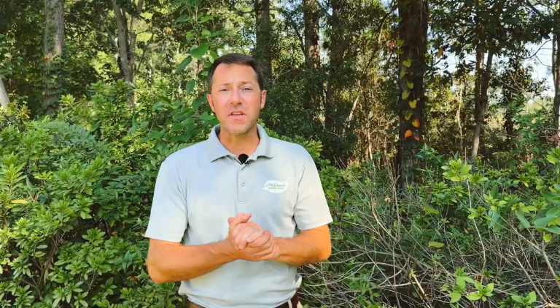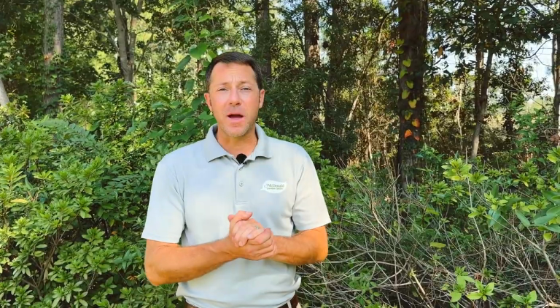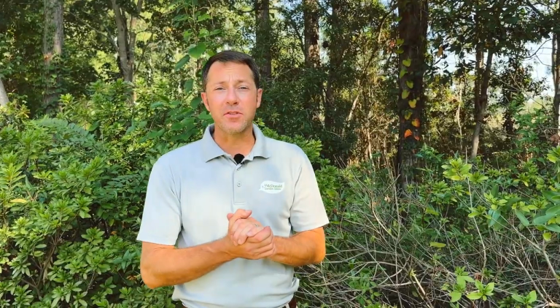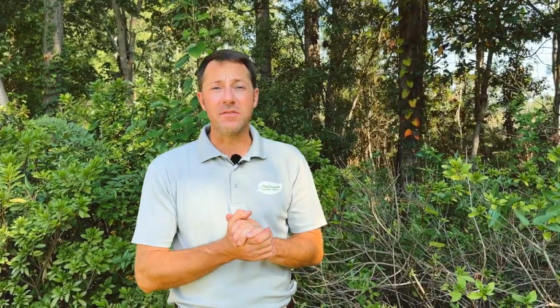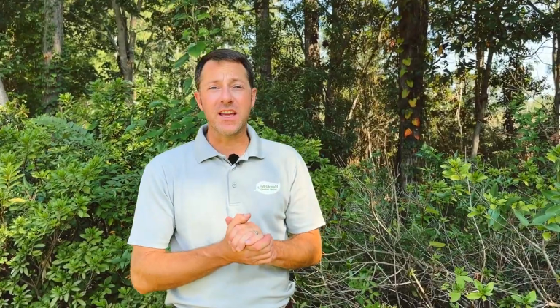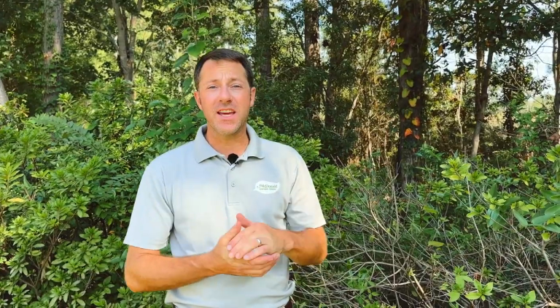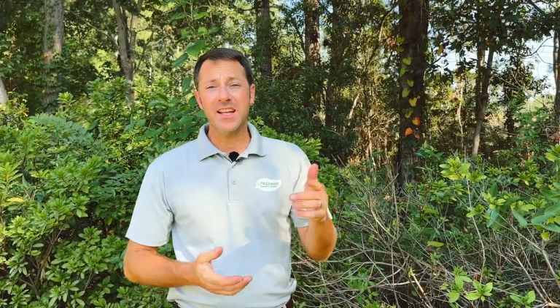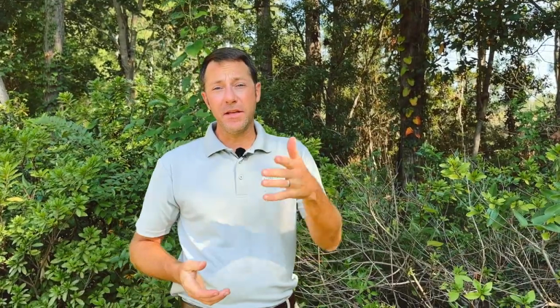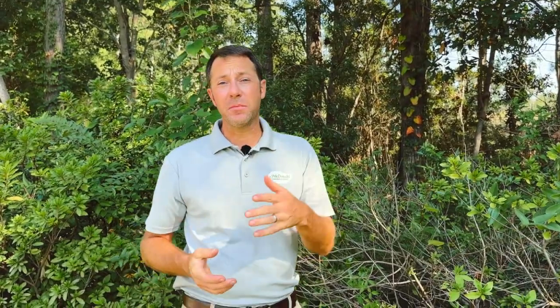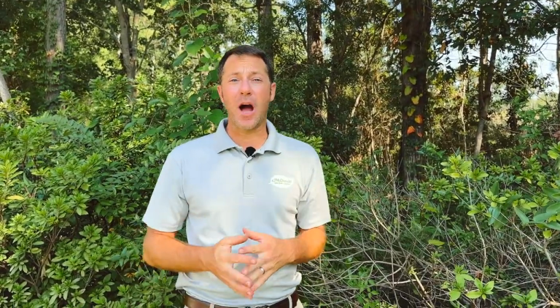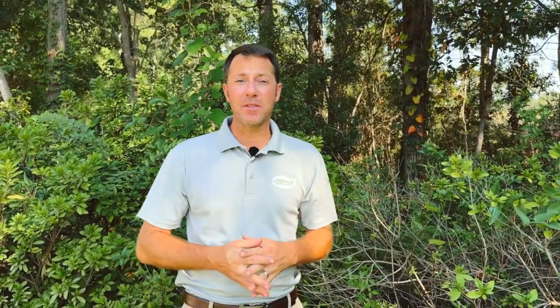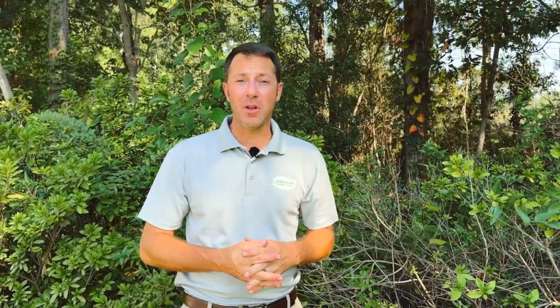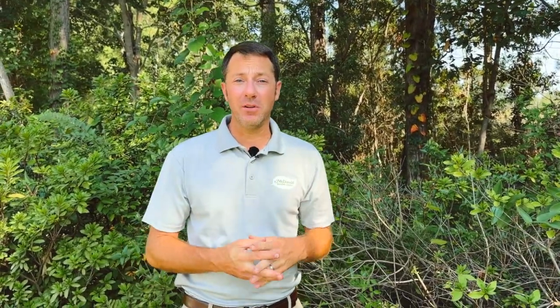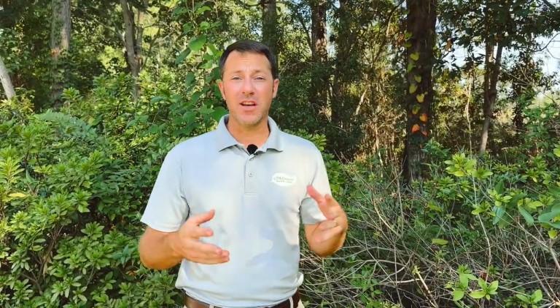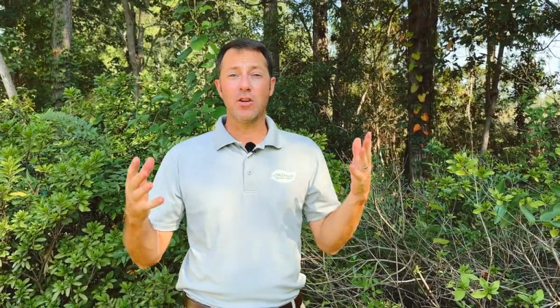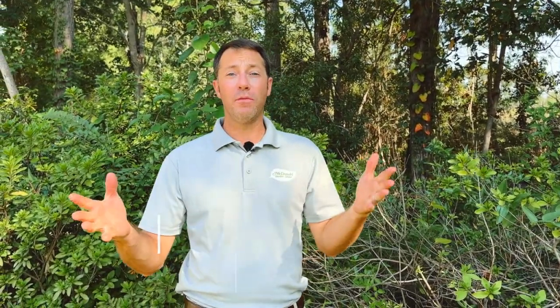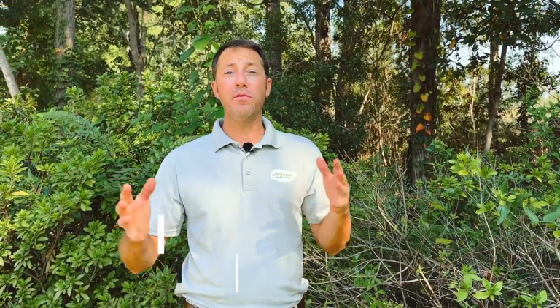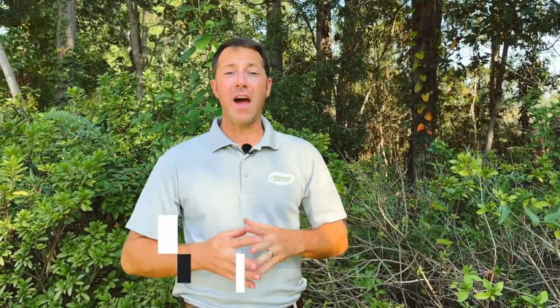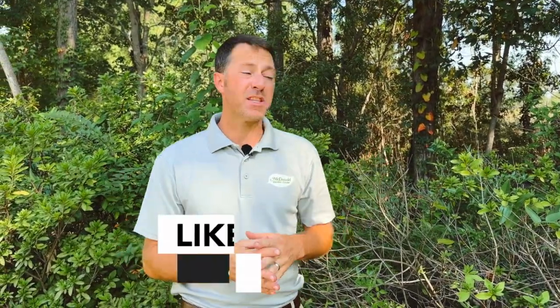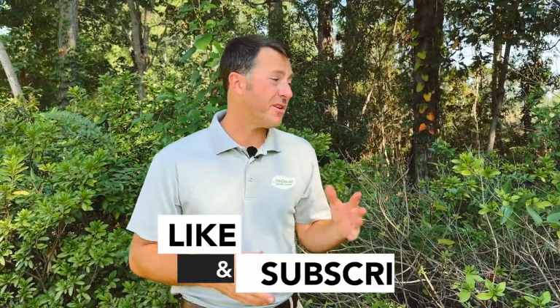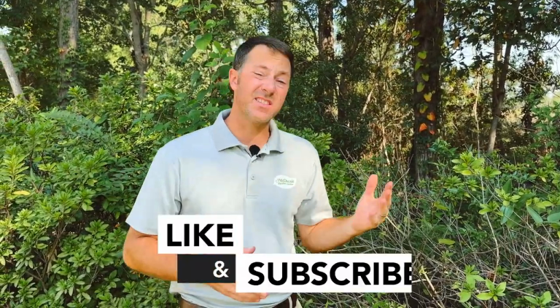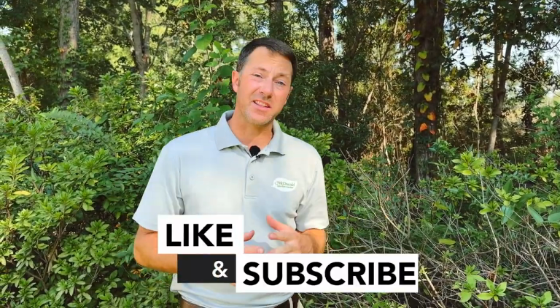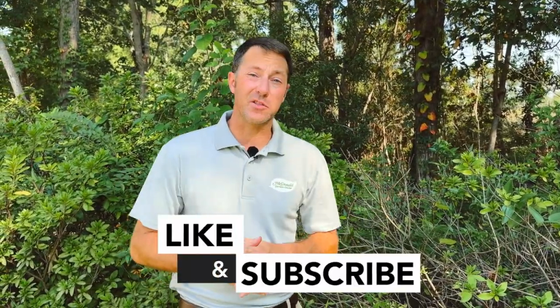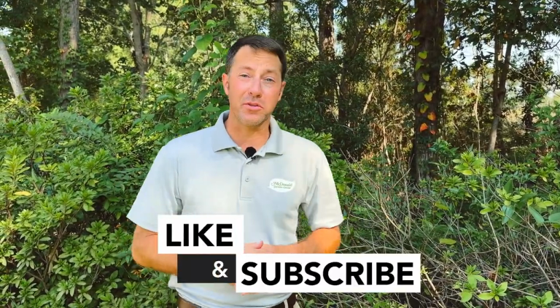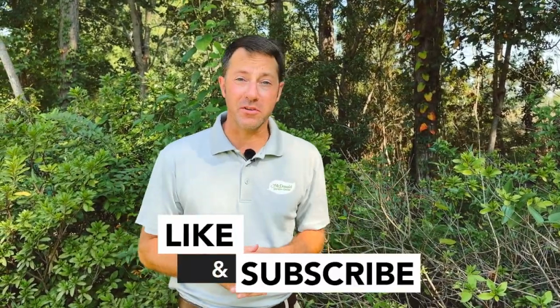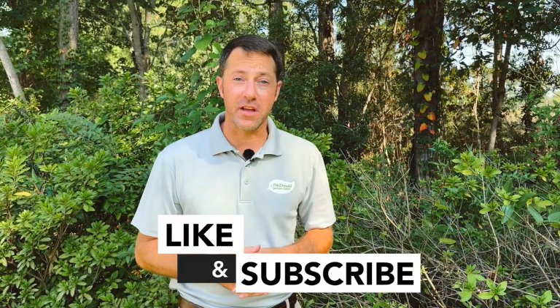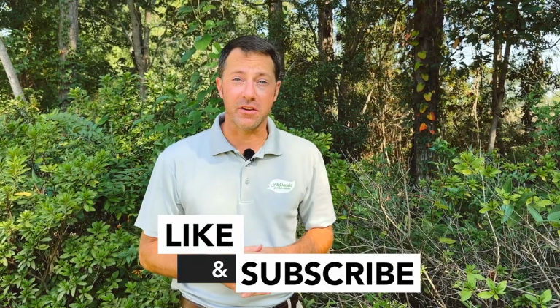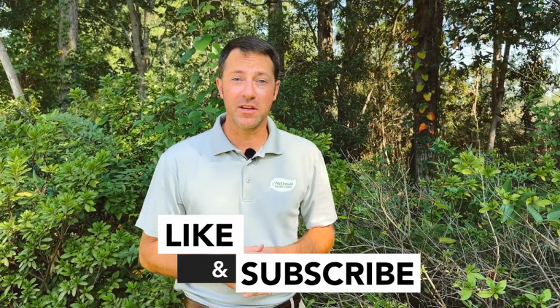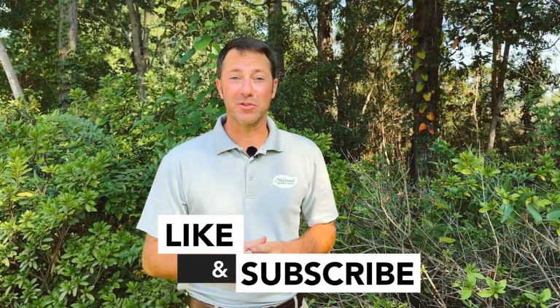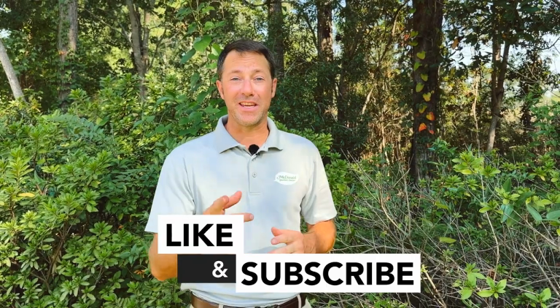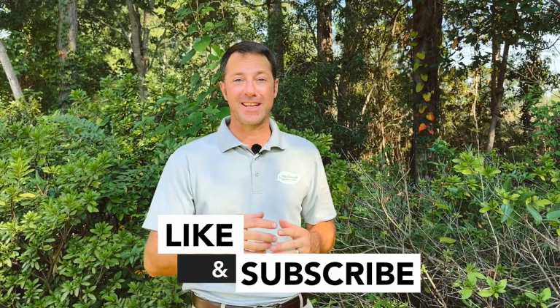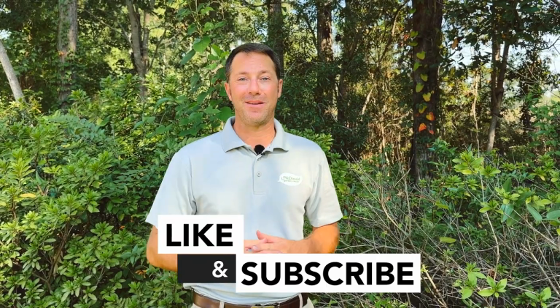Hope you enjoyed this episode of Dig In. Leave some comments below and let us know if you've had experiences like this with your azaleas. We'll see you next time.